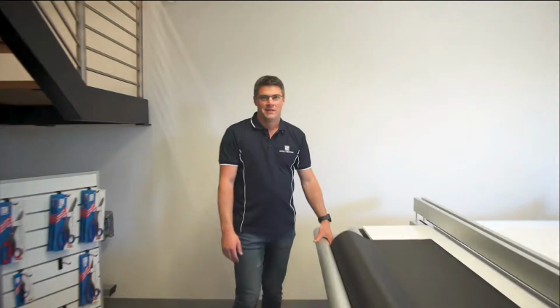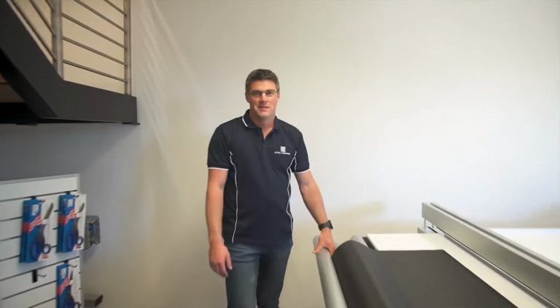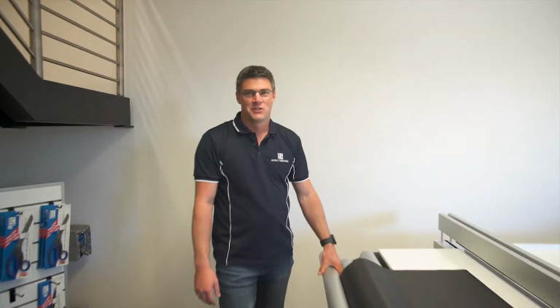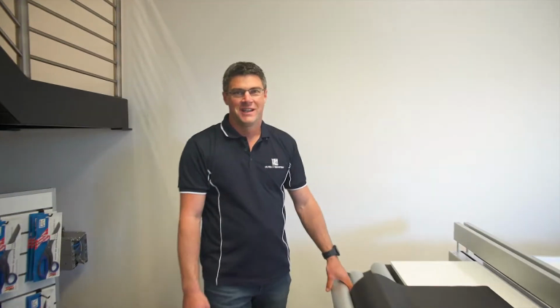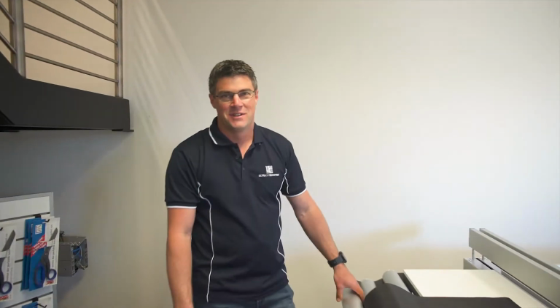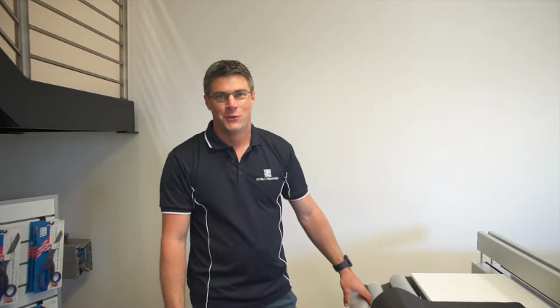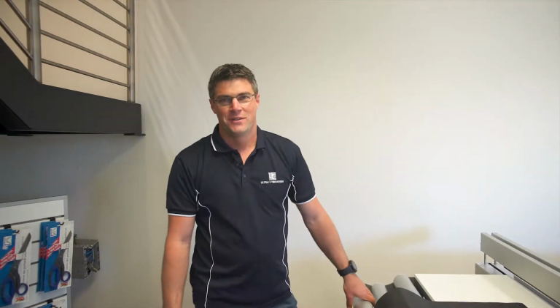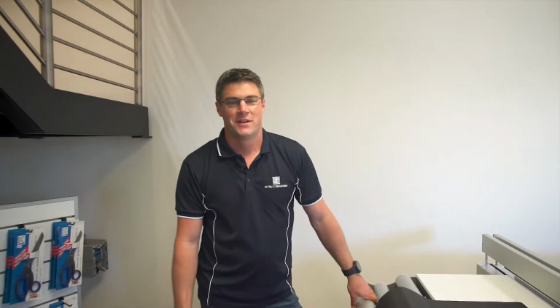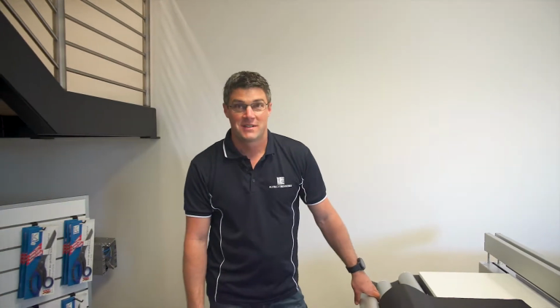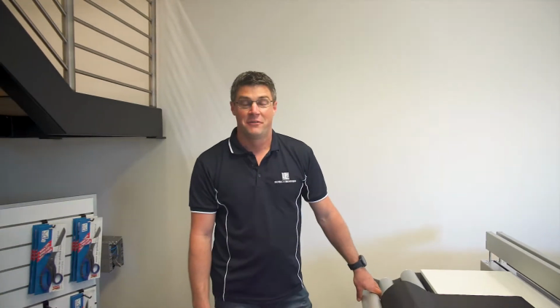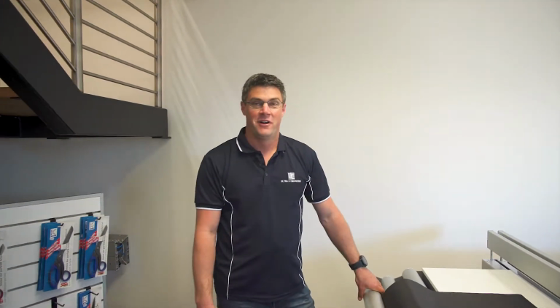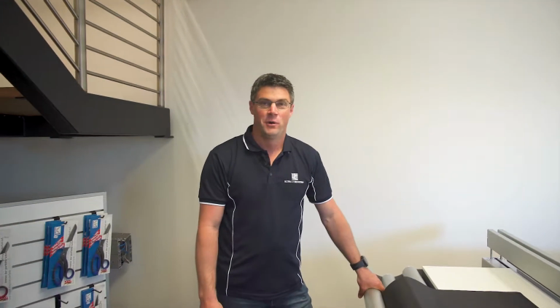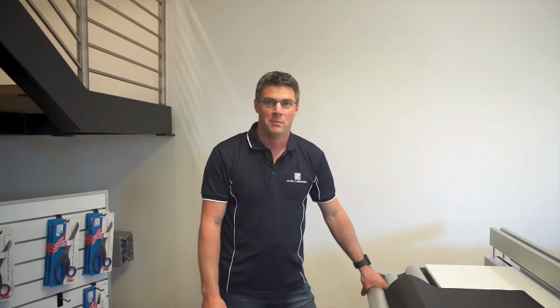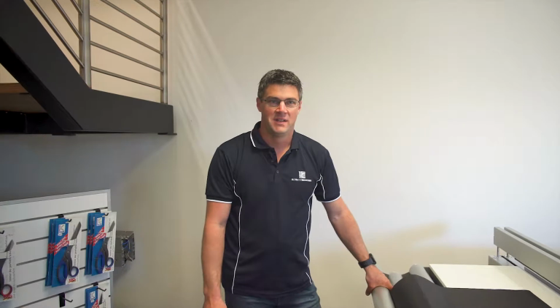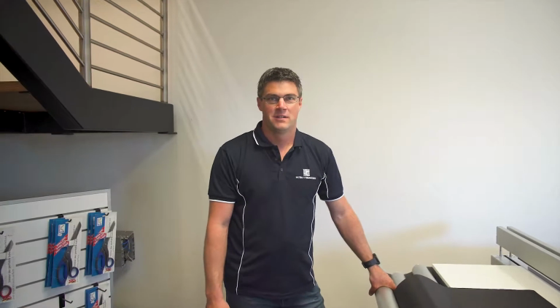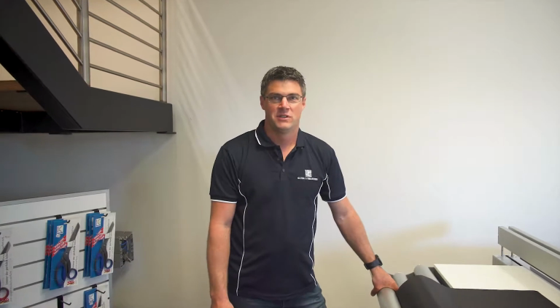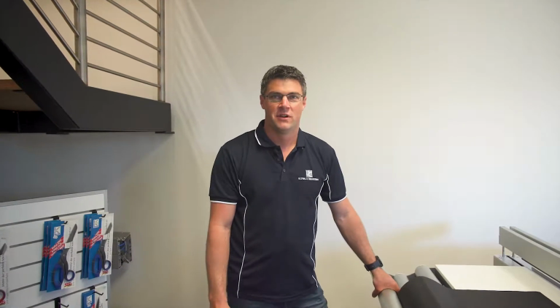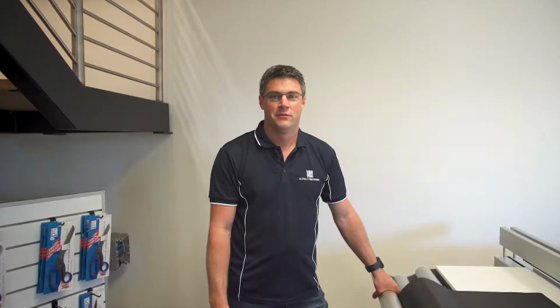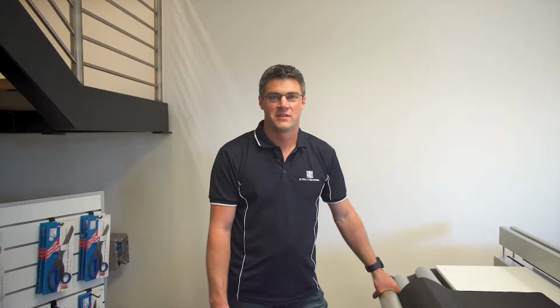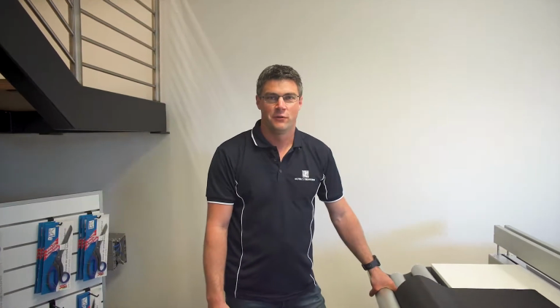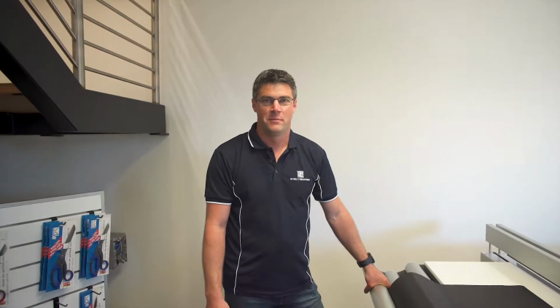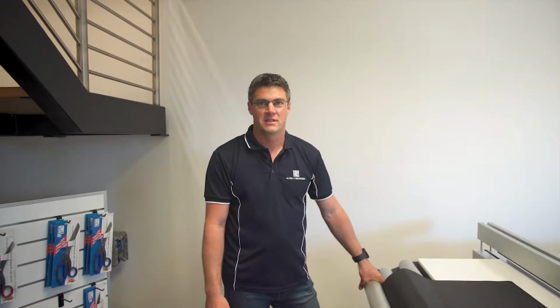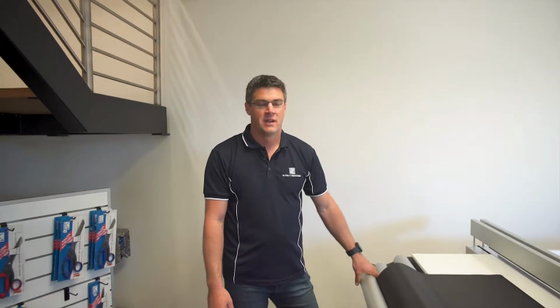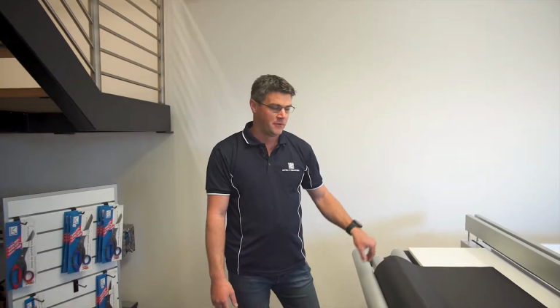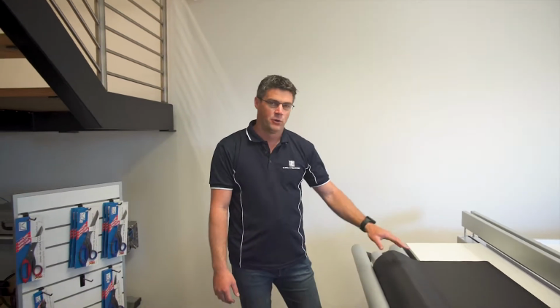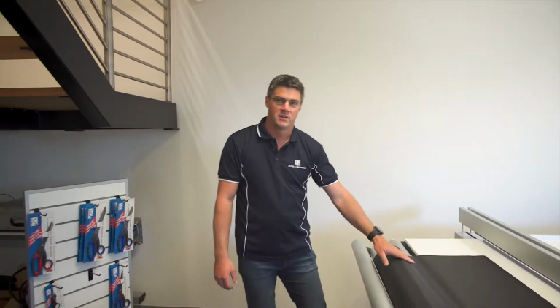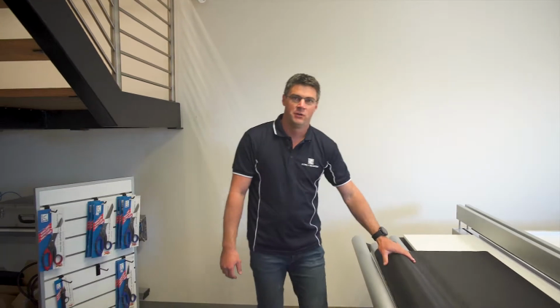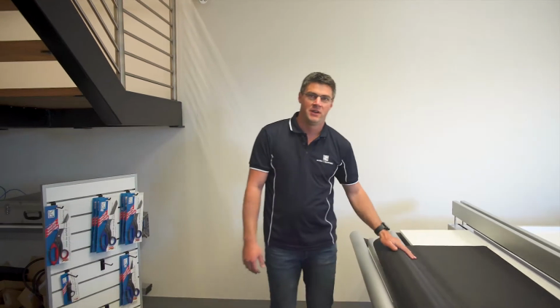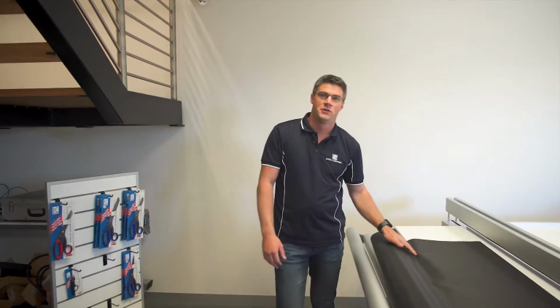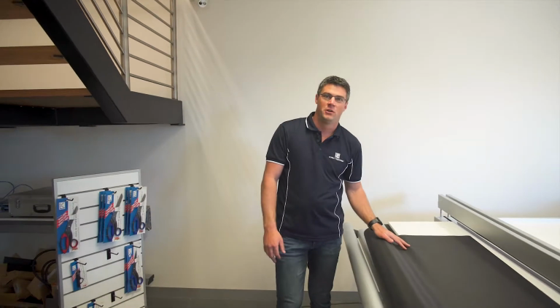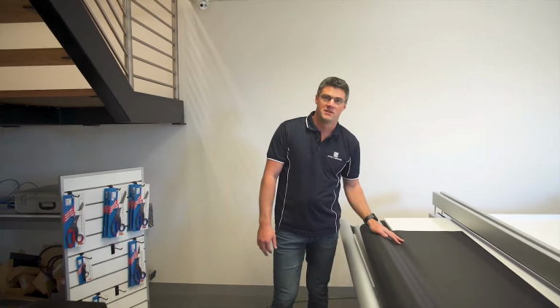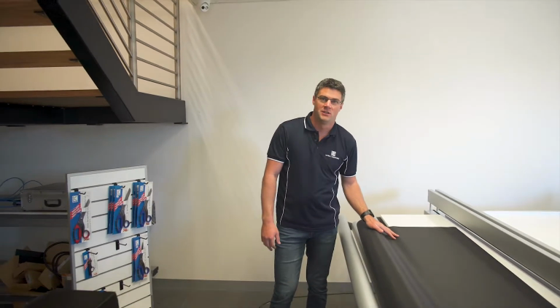This machine comes in two different sizes up to 5.1 metres, which is ideal for external fabrics, and of course ideal for internal blinds as well.